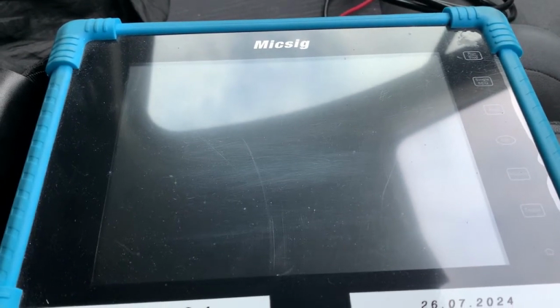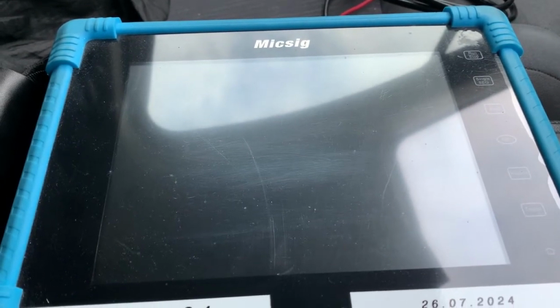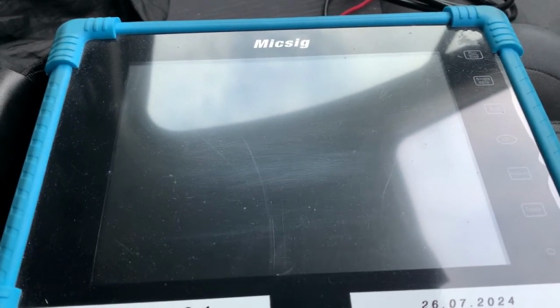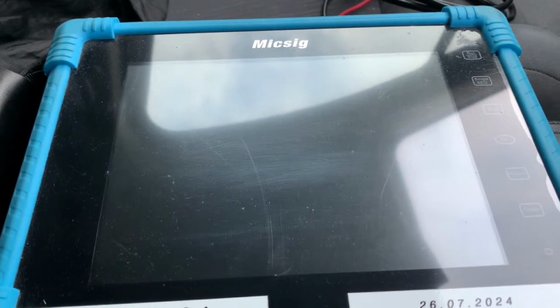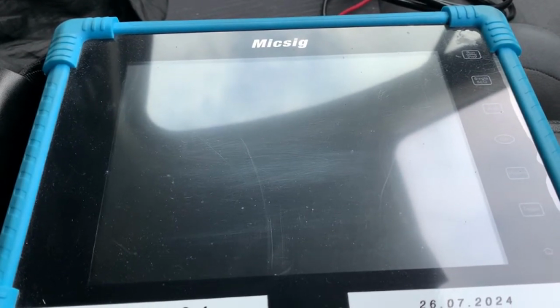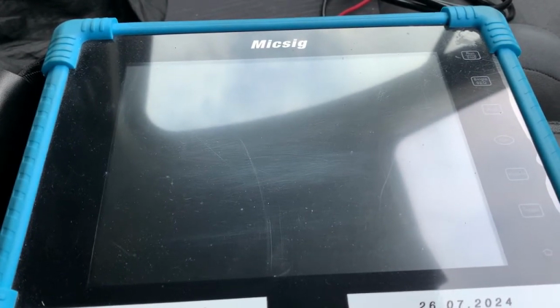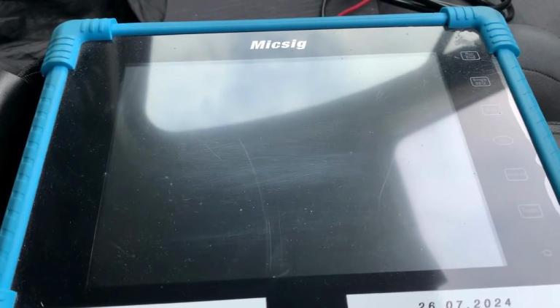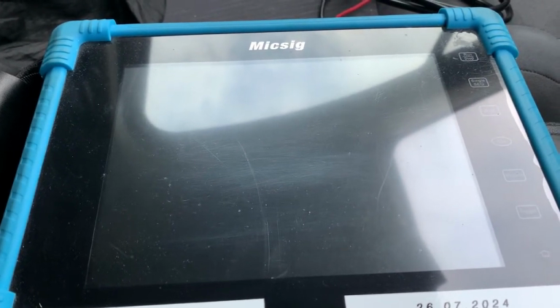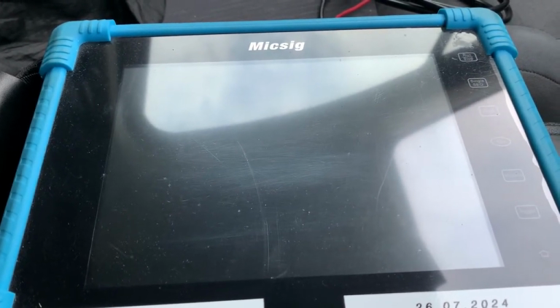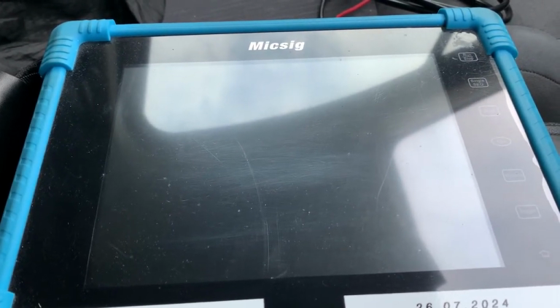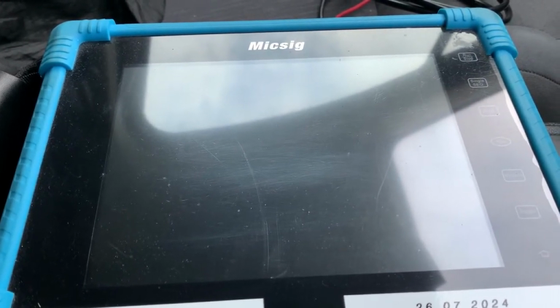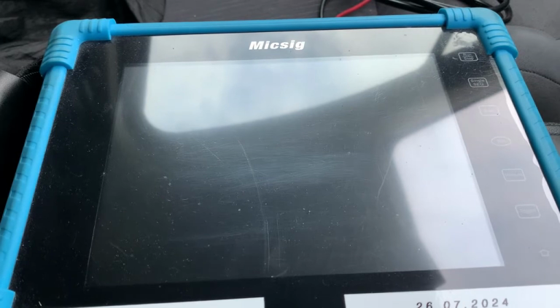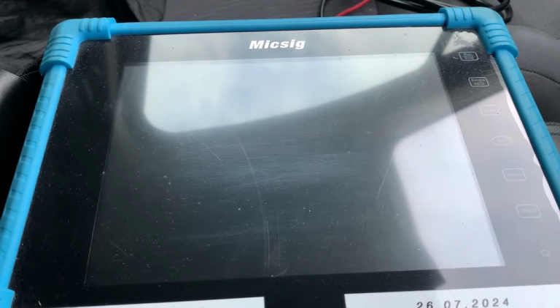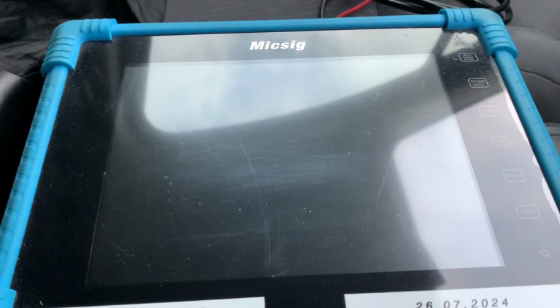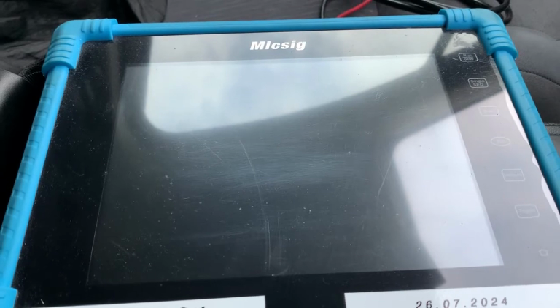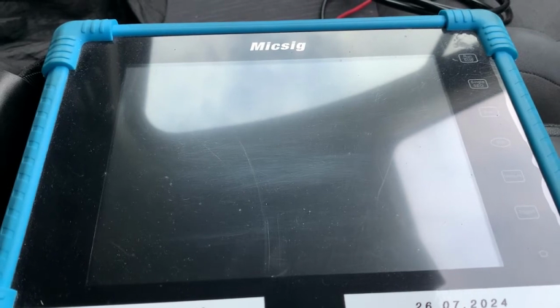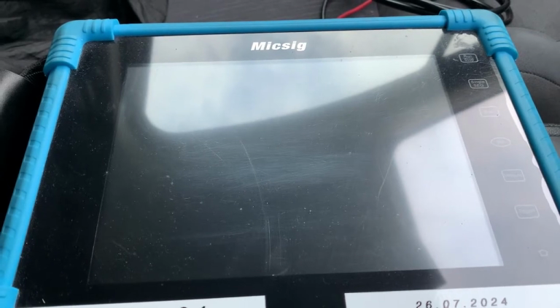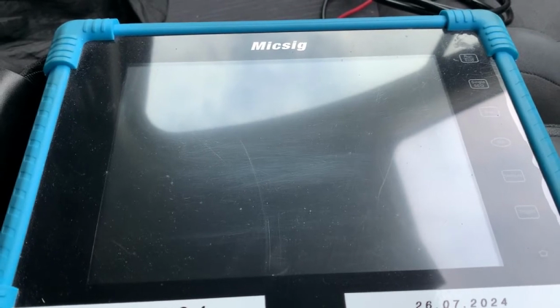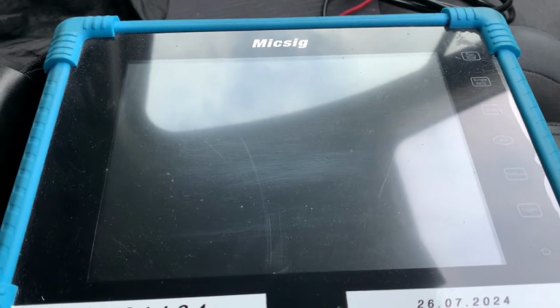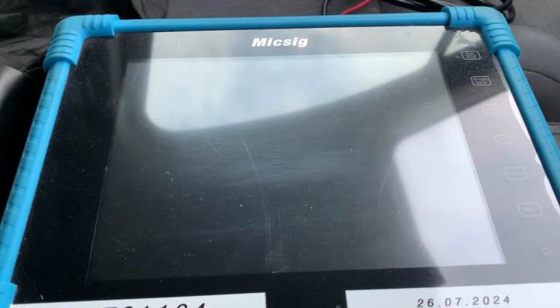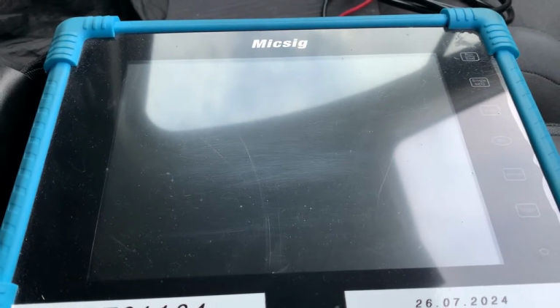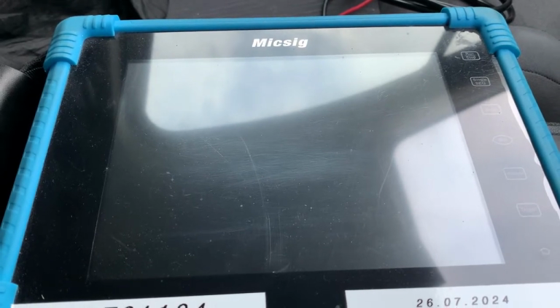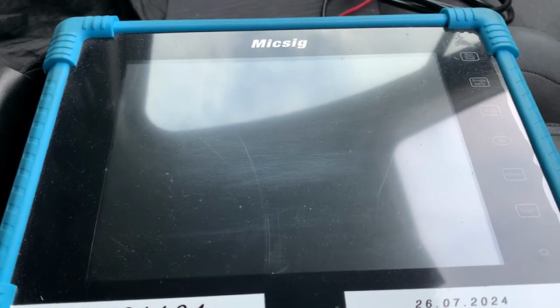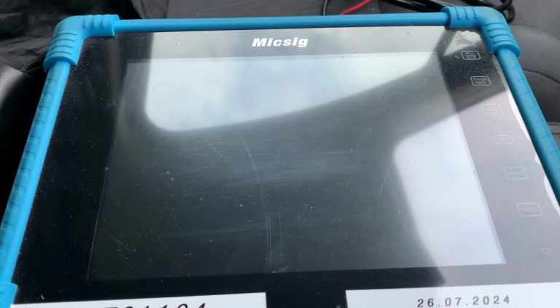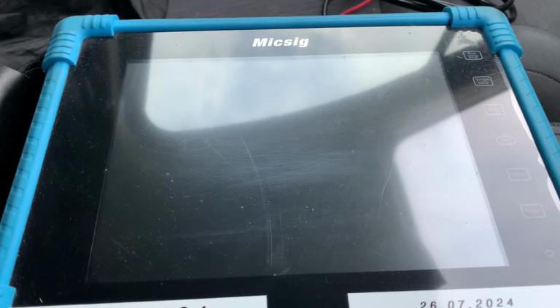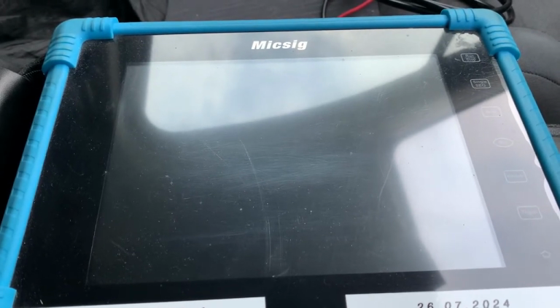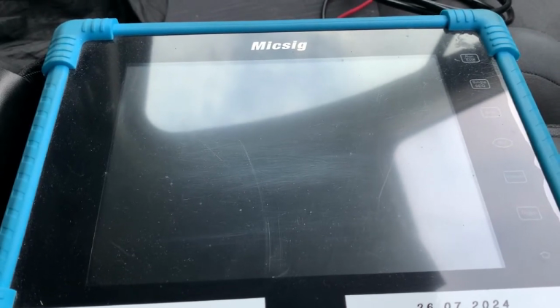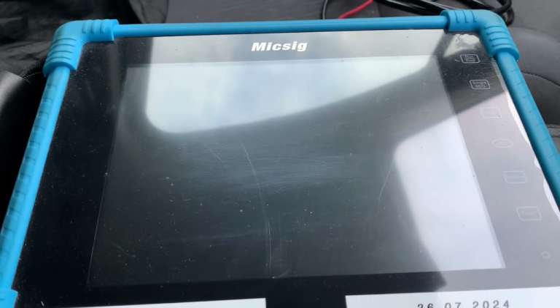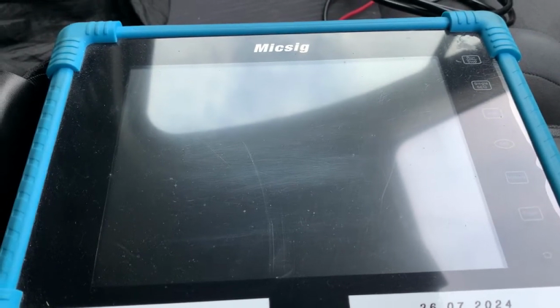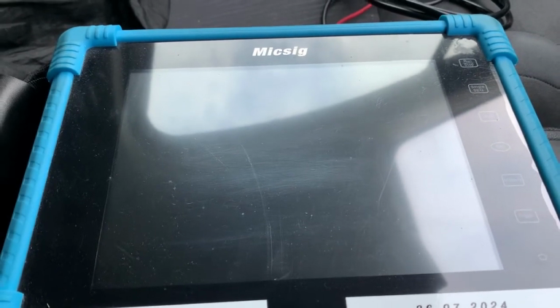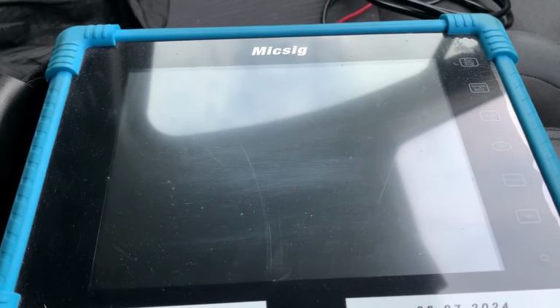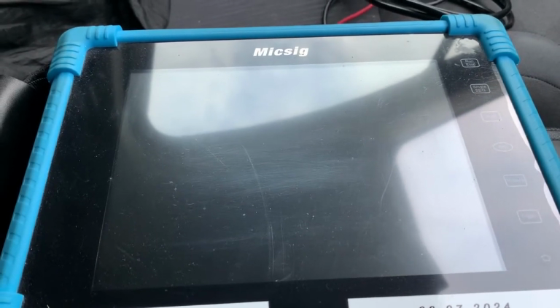Hi guys, so today we're going to be showing you a couple of ways that you can test the CAN bus network.